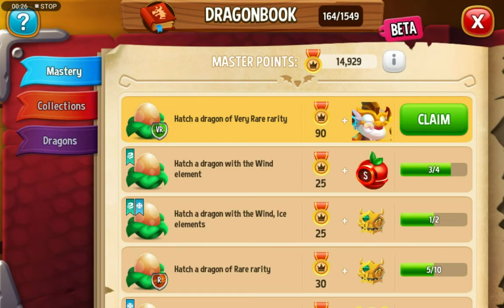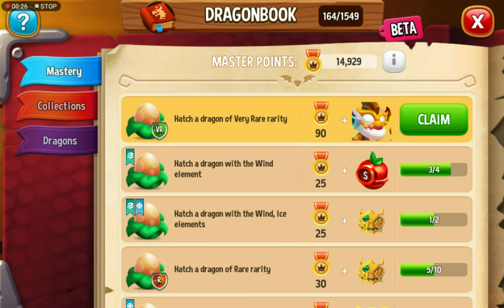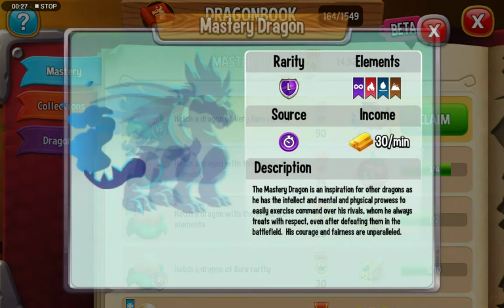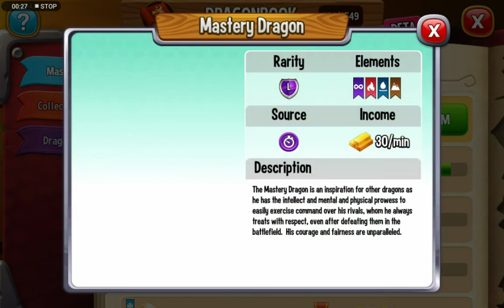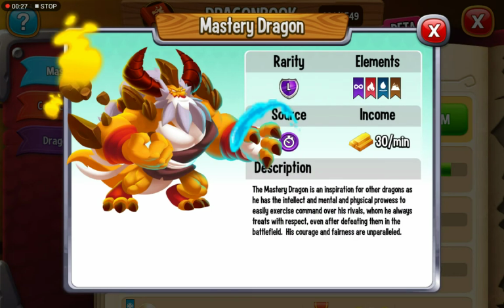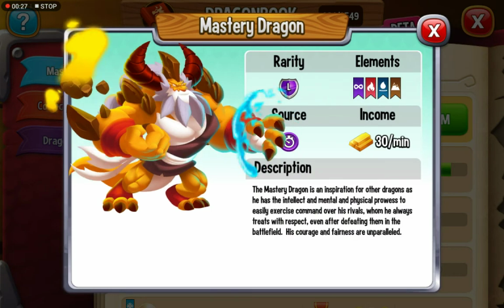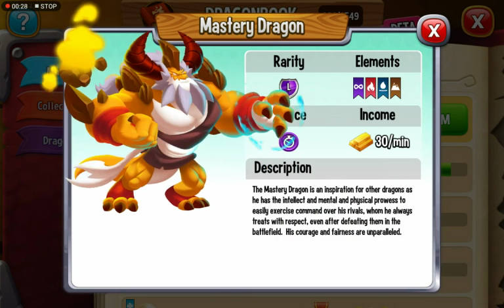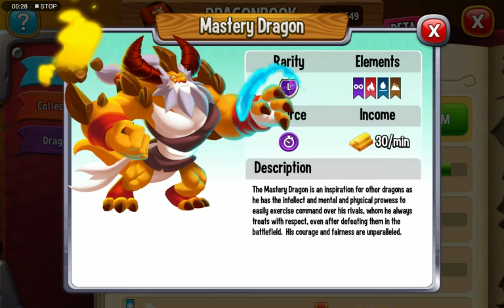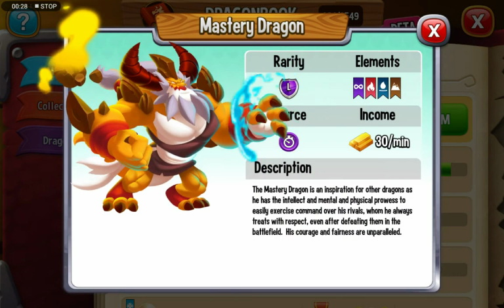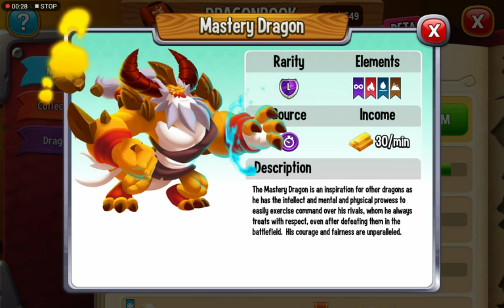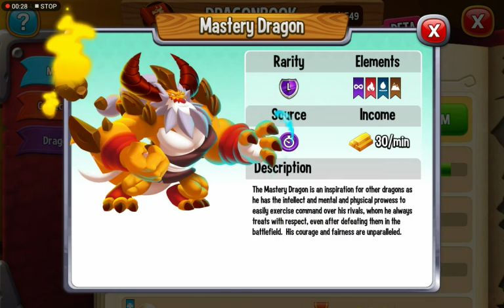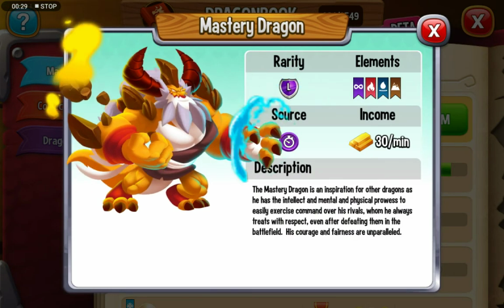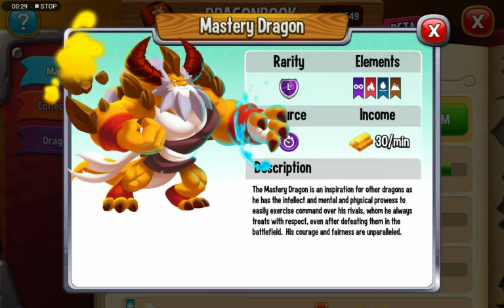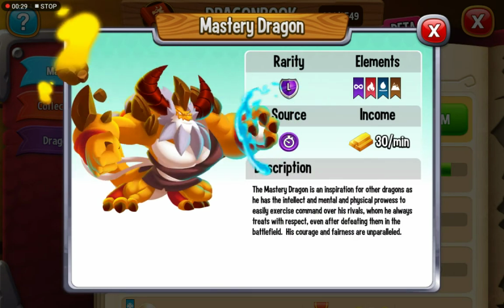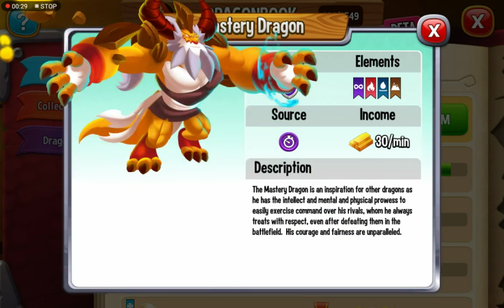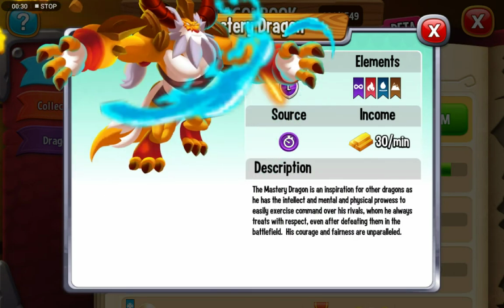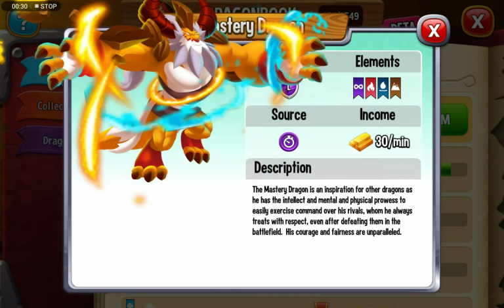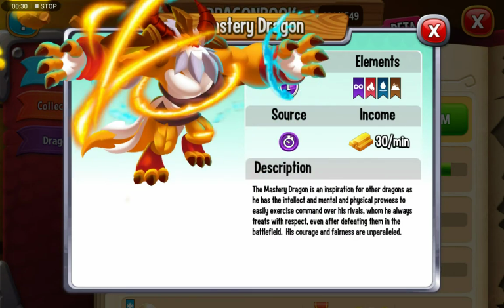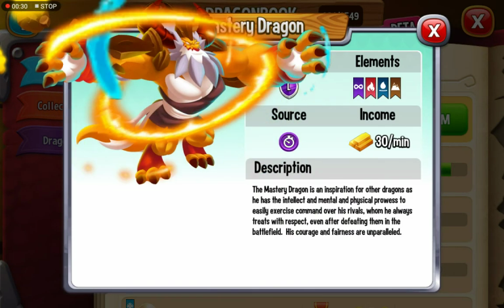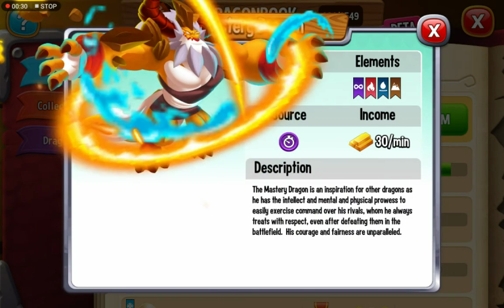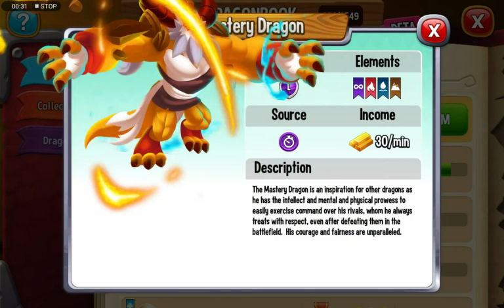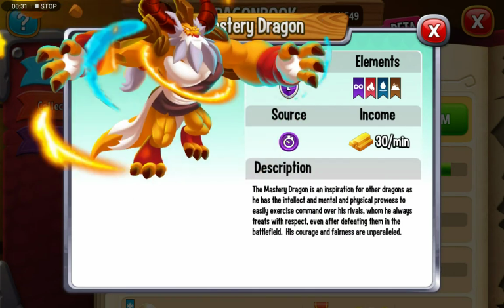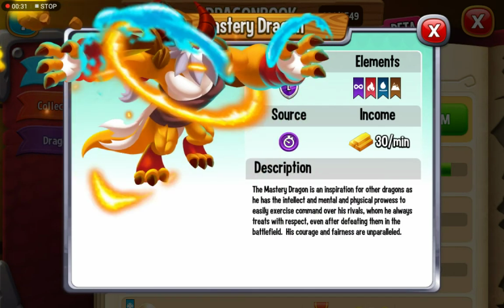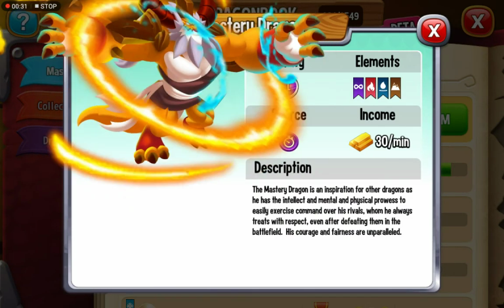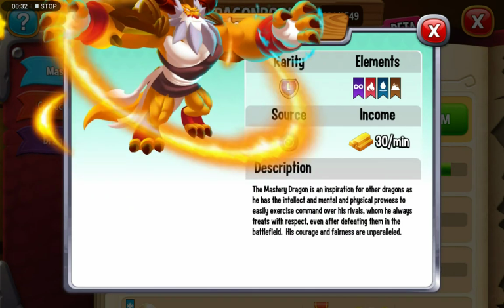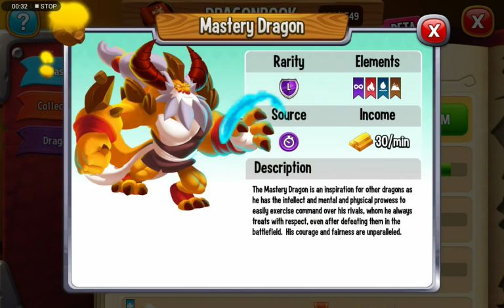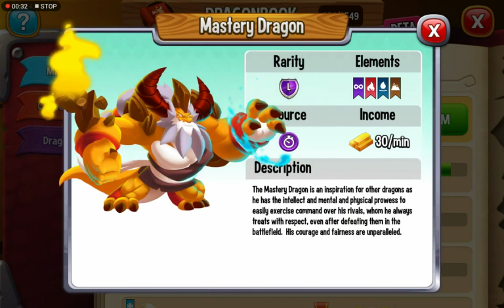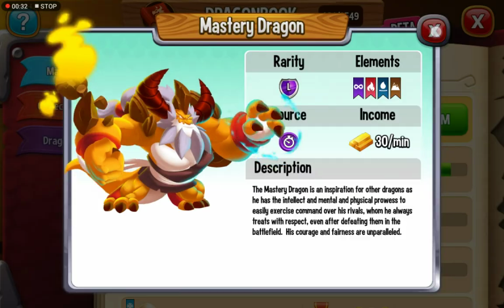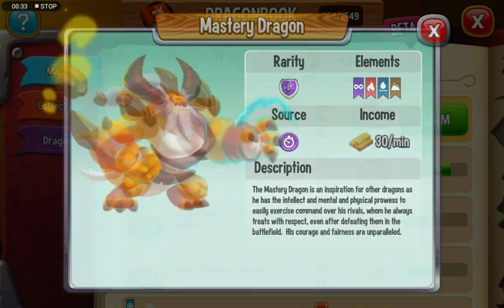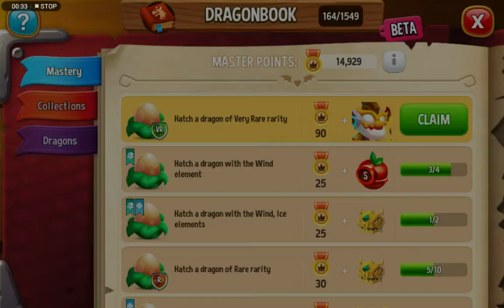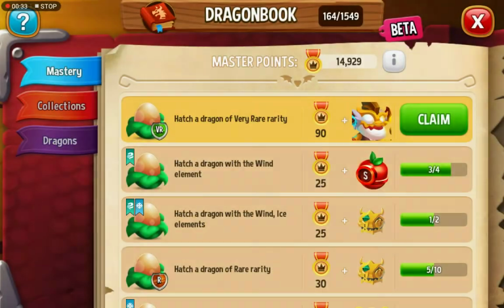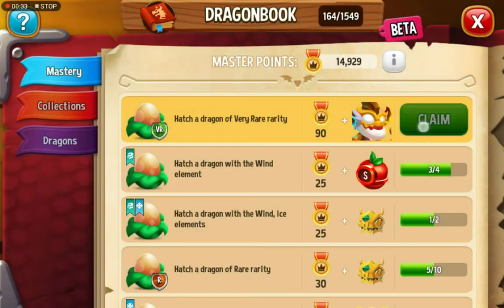A new legendary dragon - you get this dragon once you hatch 30 very rare eggs. Let's go!